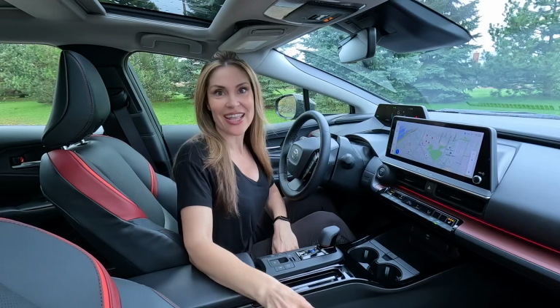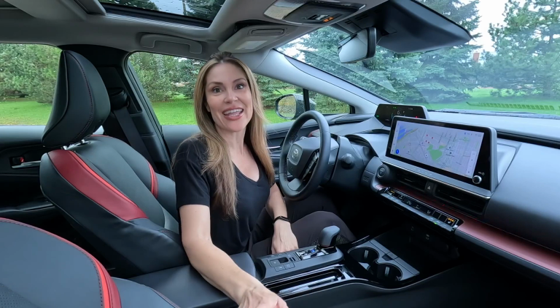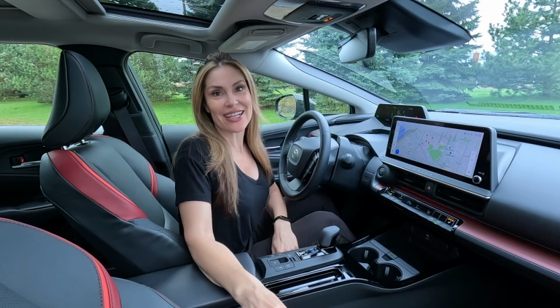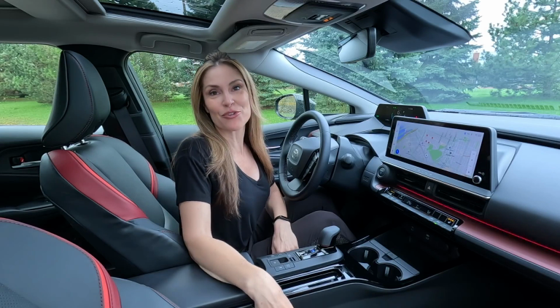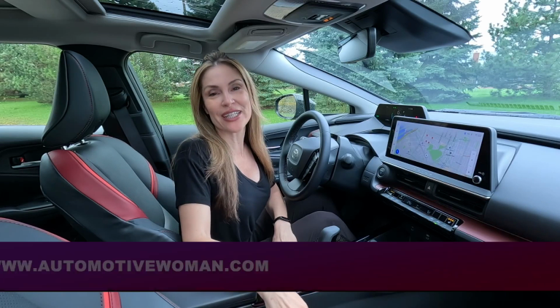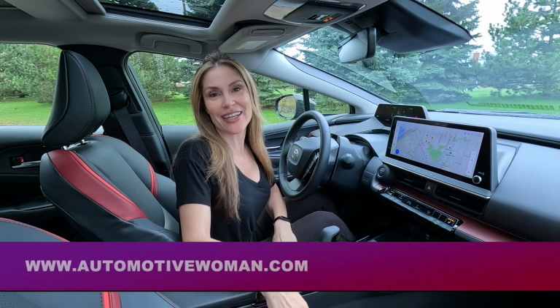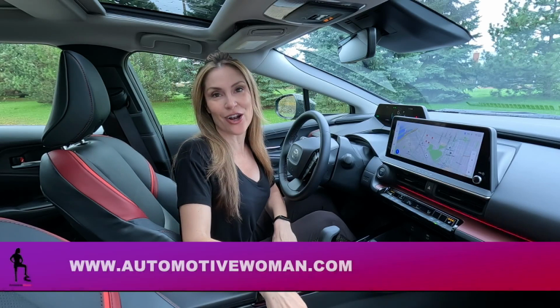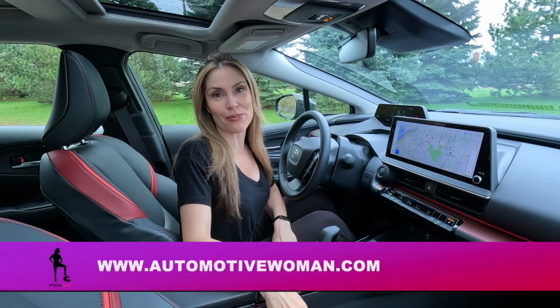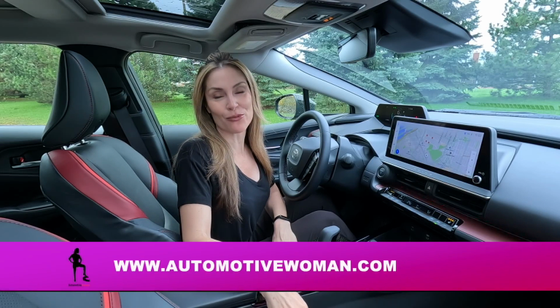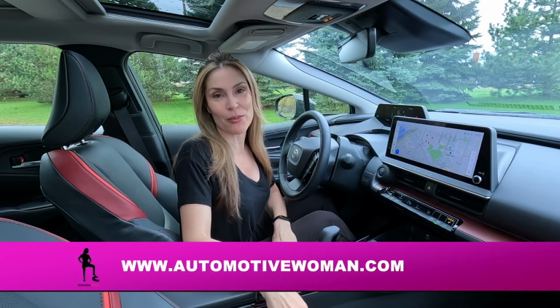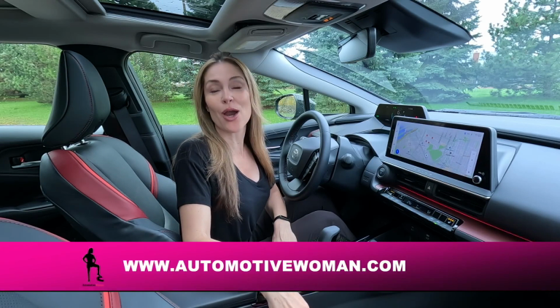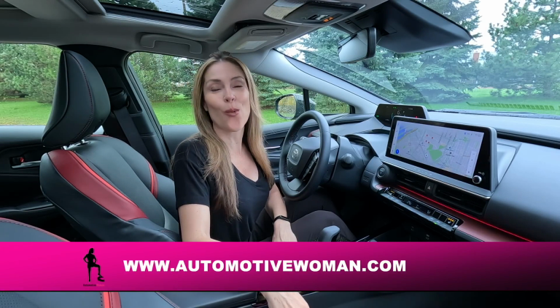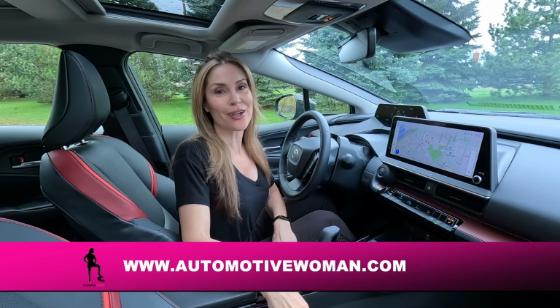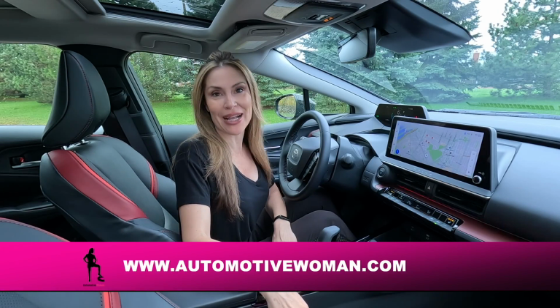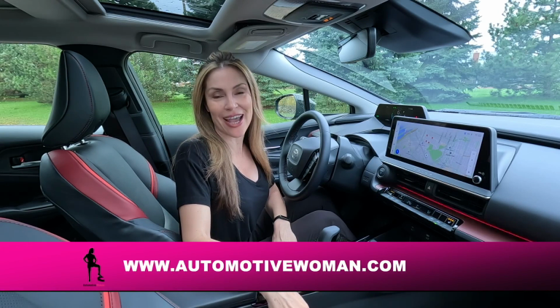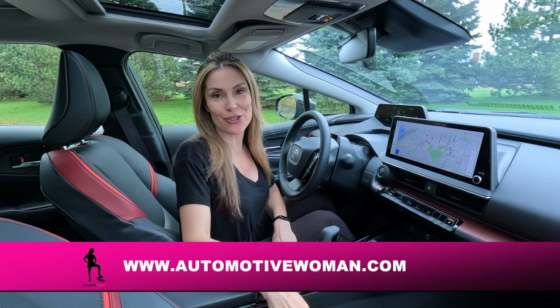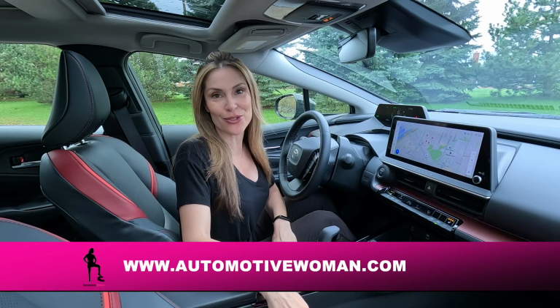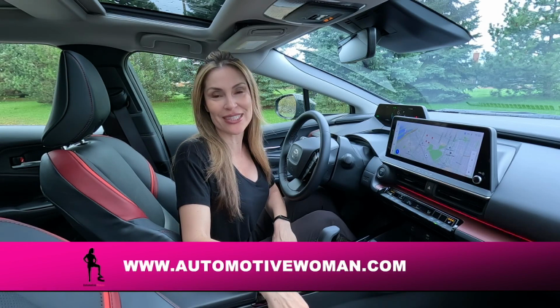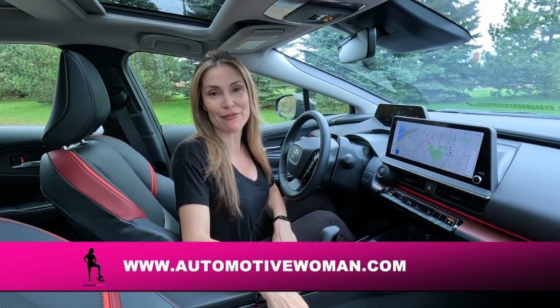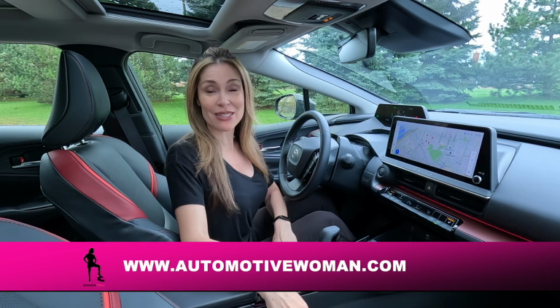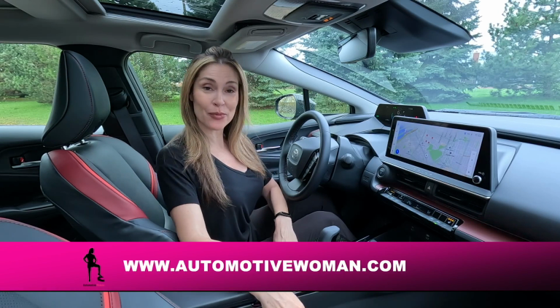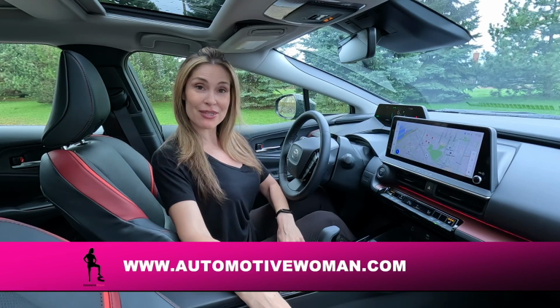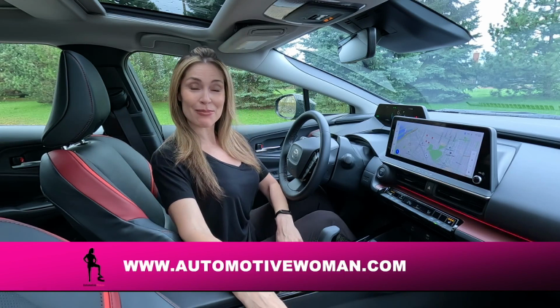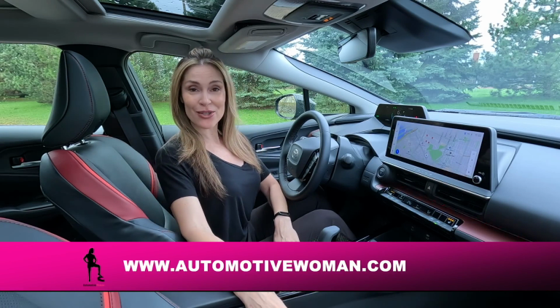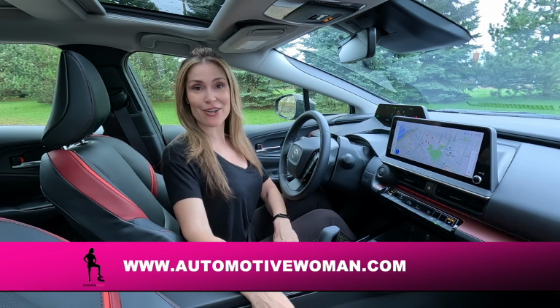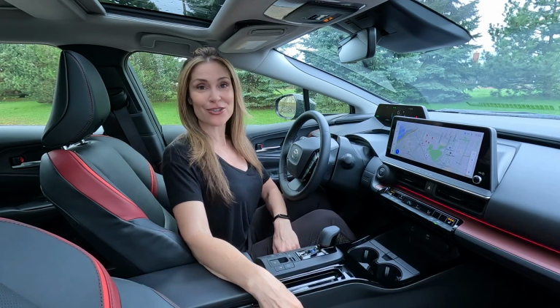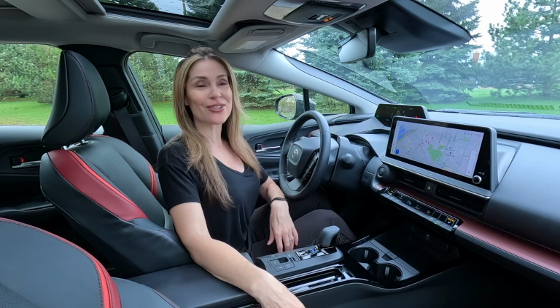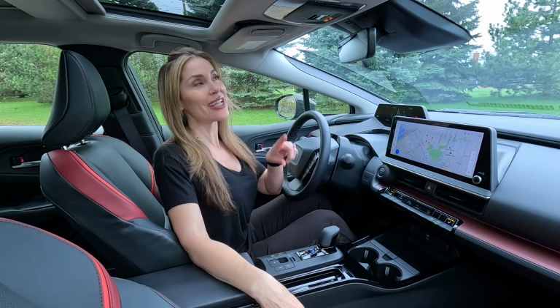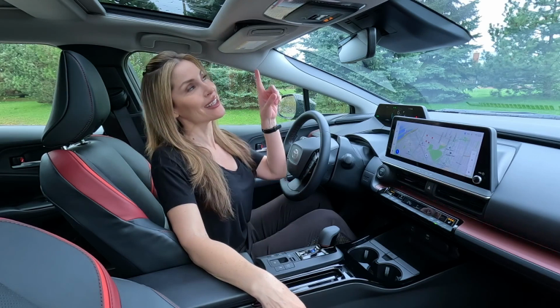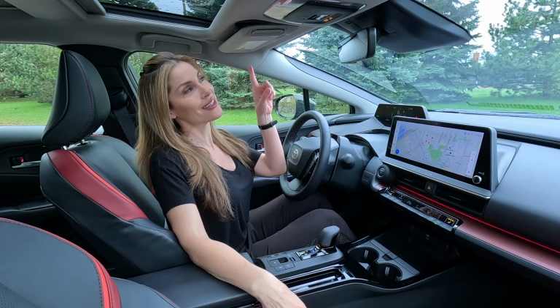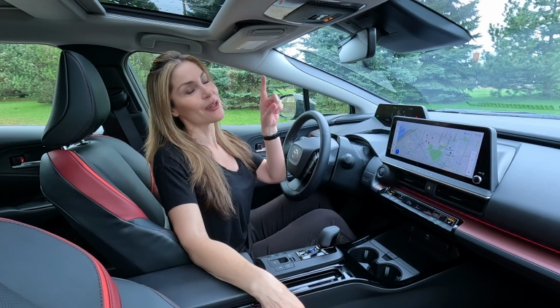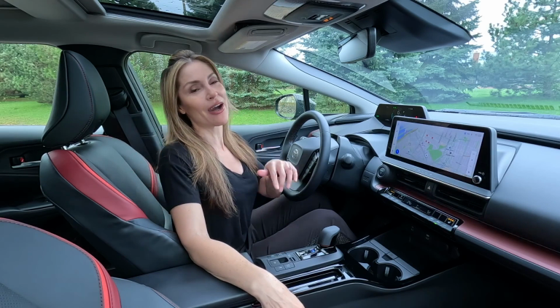Hey guys, I'm Juliana, your automotive woman. Welcome back to How To Tuesday. If you missed a previous episode of How To Tuesday, click the link above.